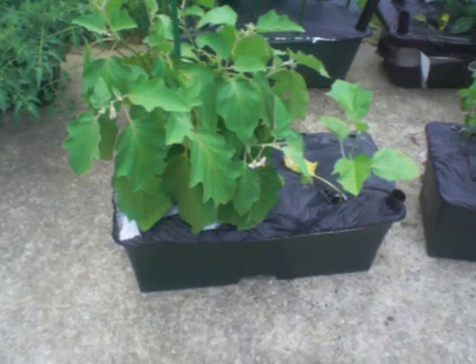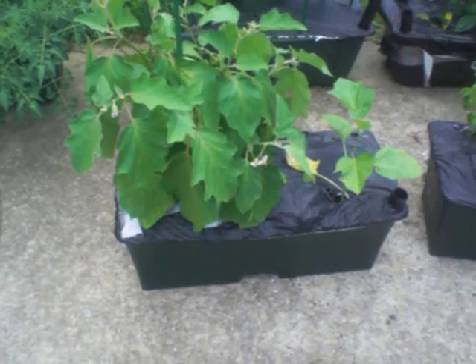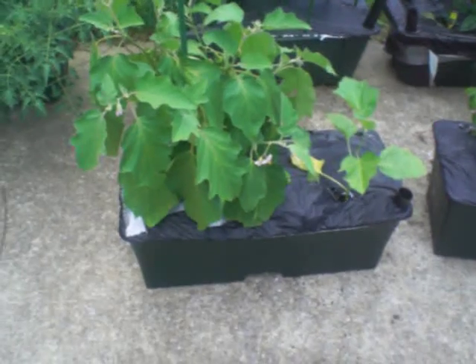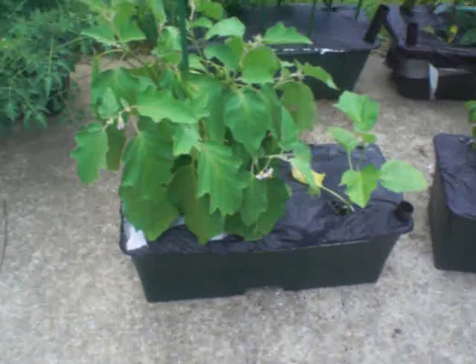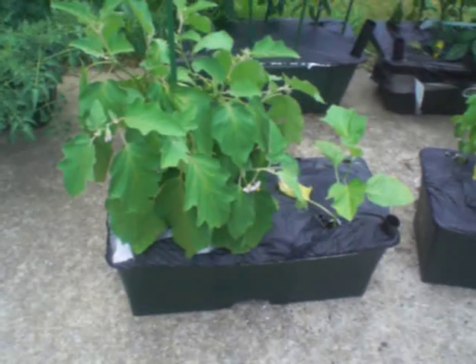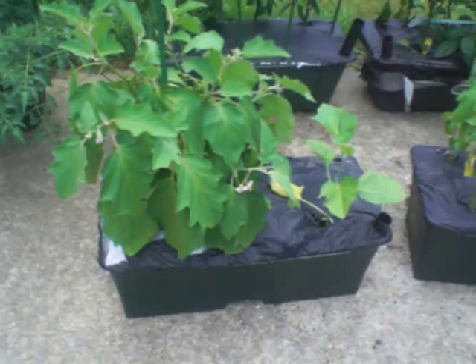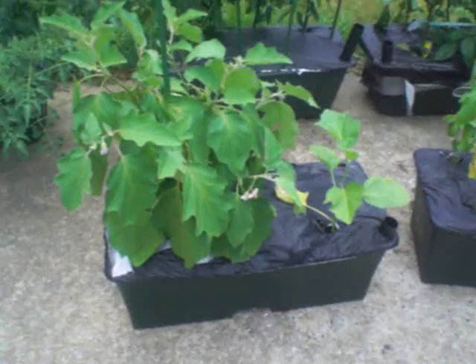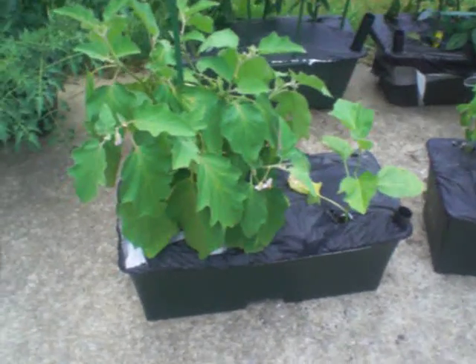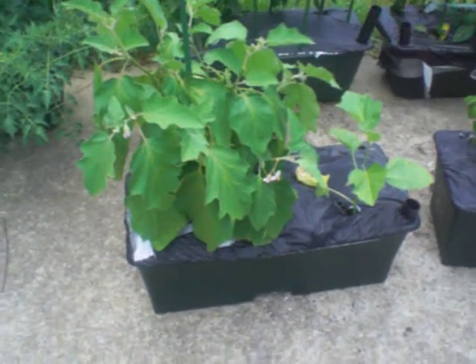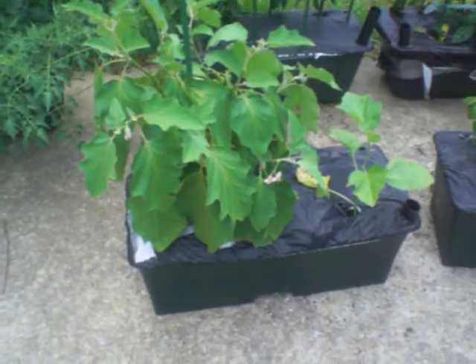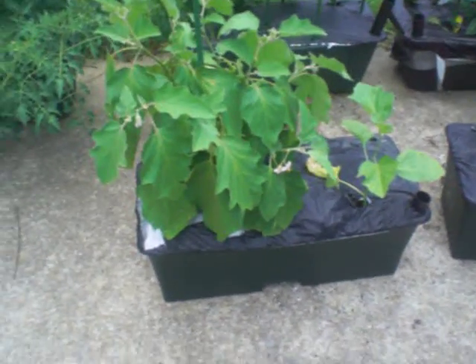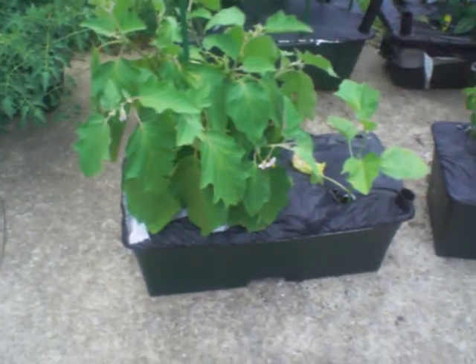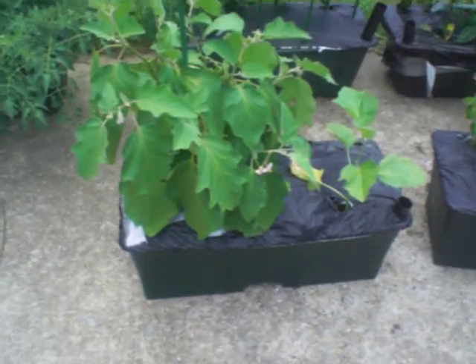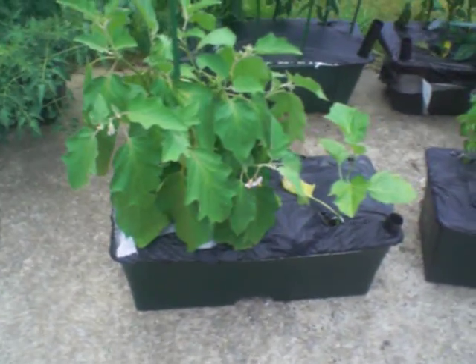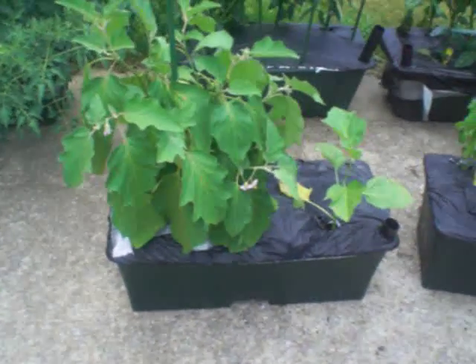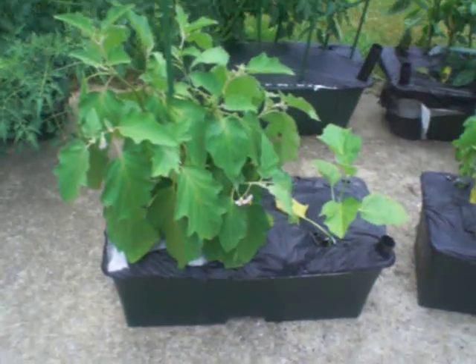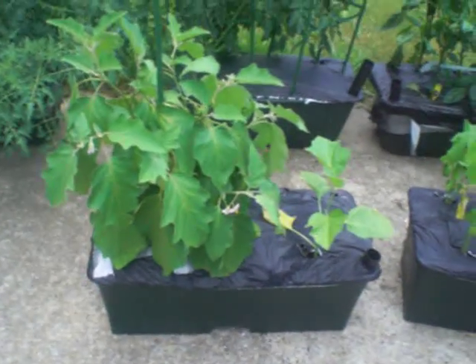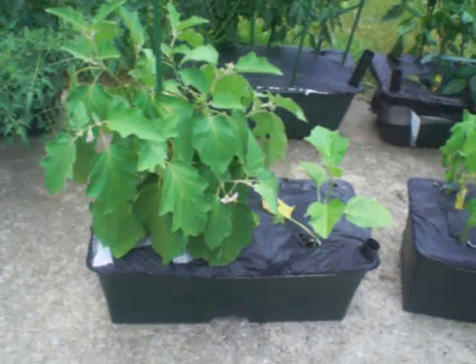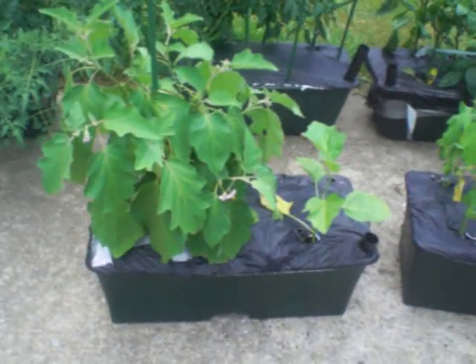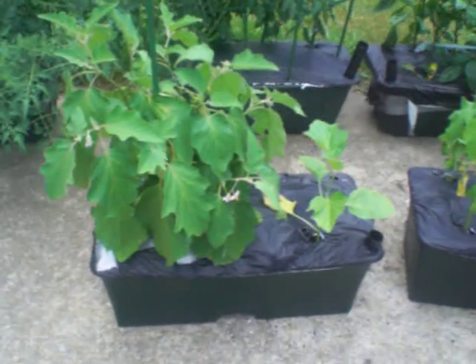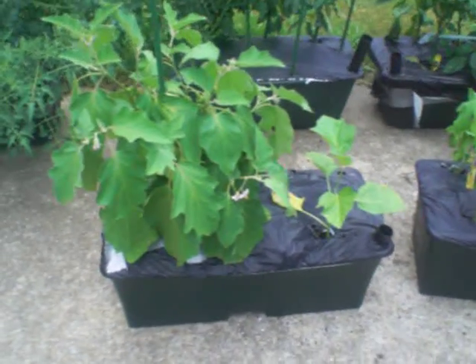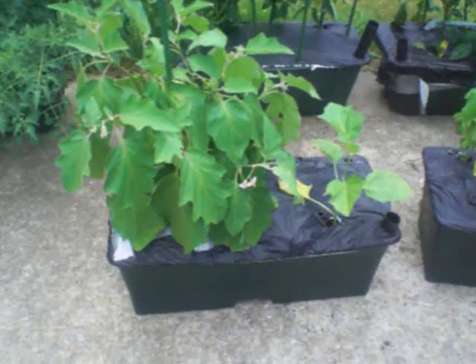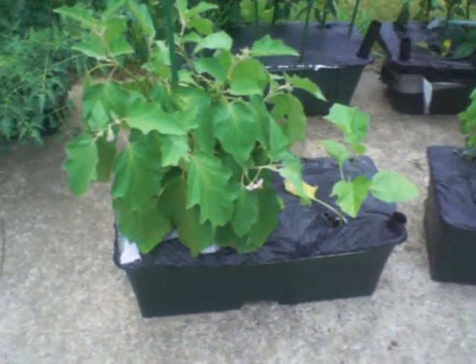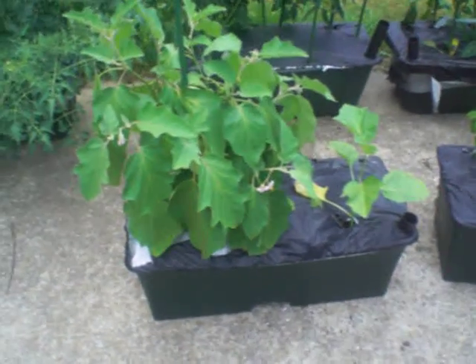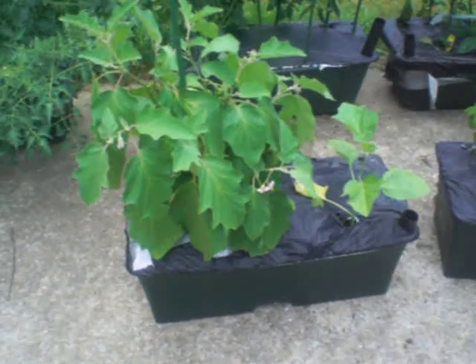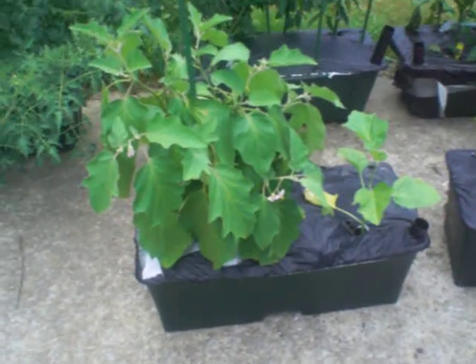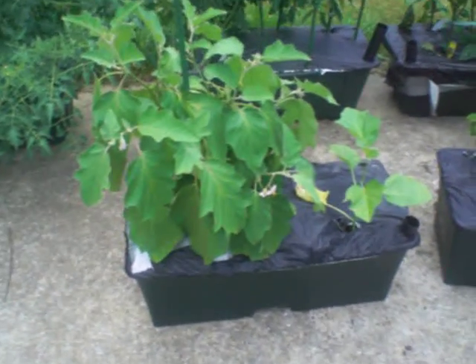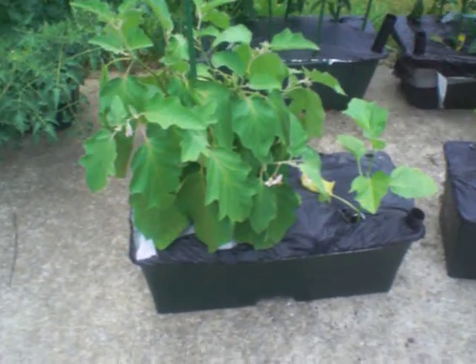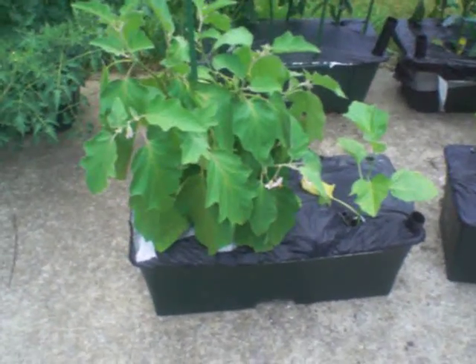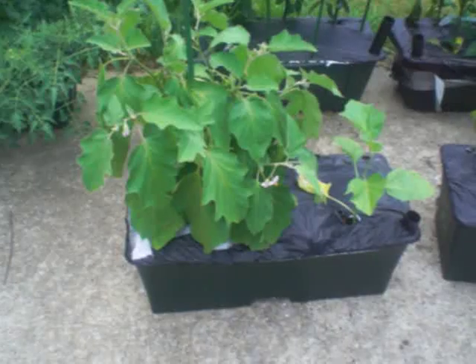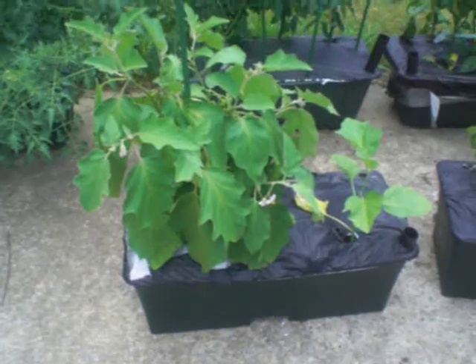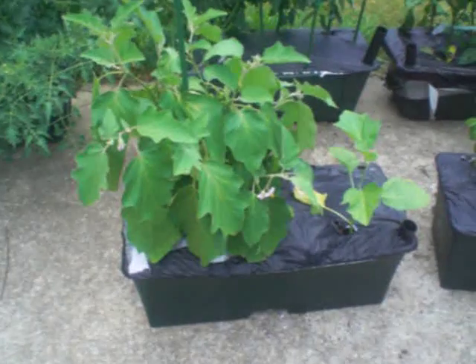Hello everyone. Just wanted to give you a quick update on my earthbox garden.